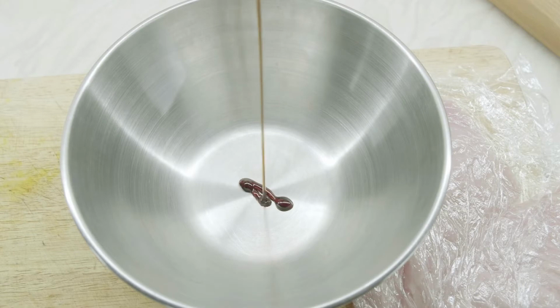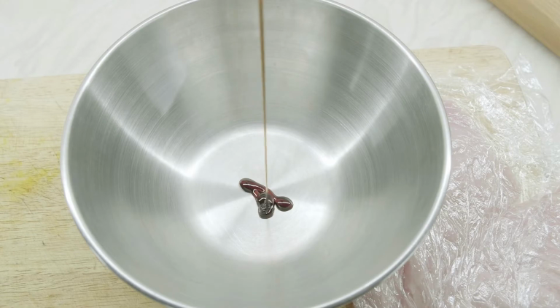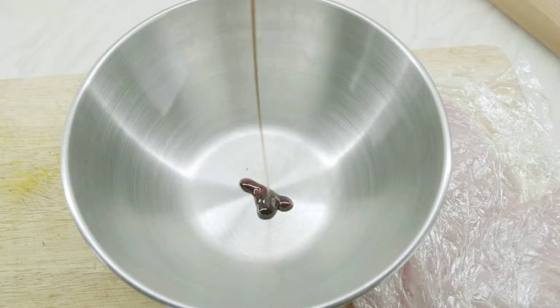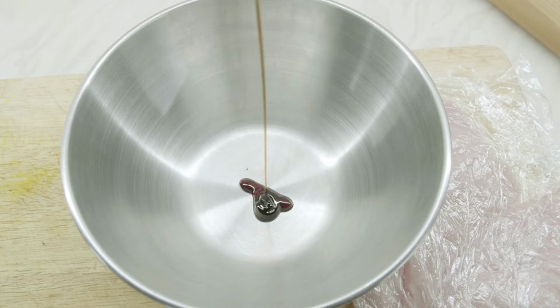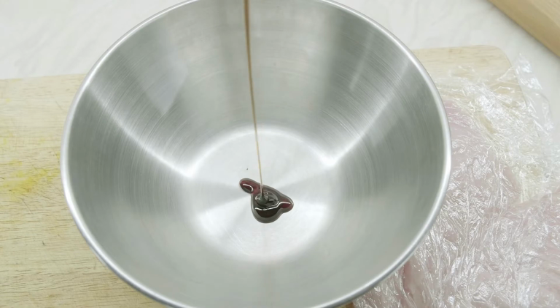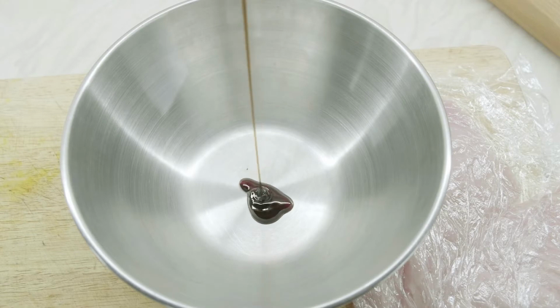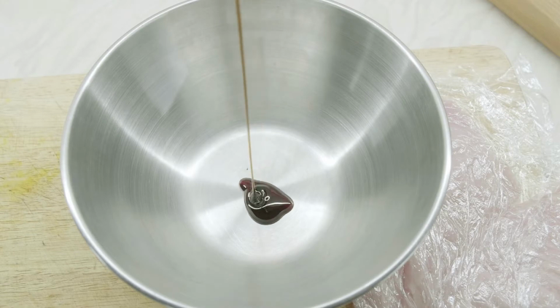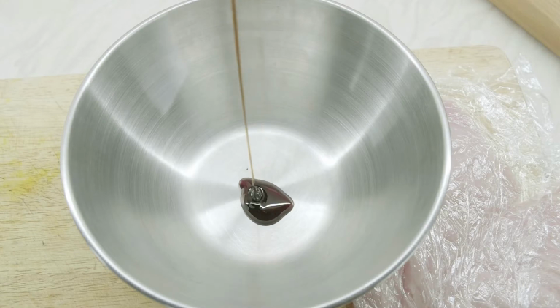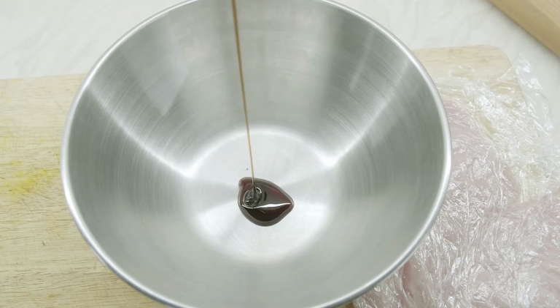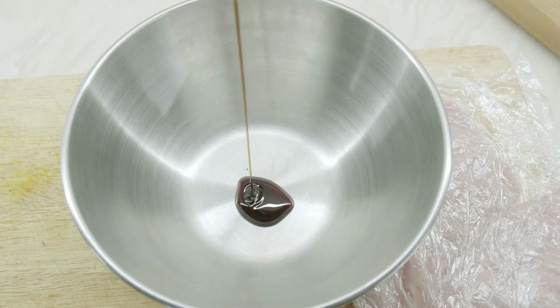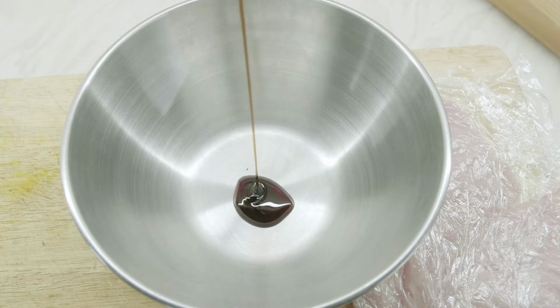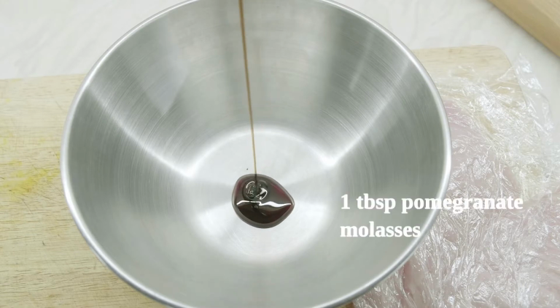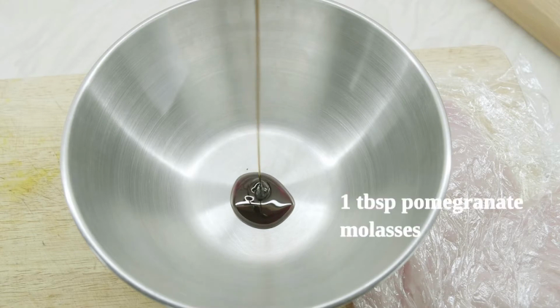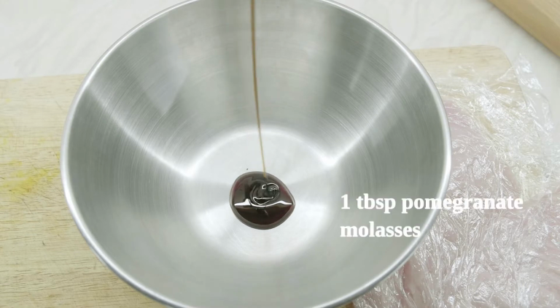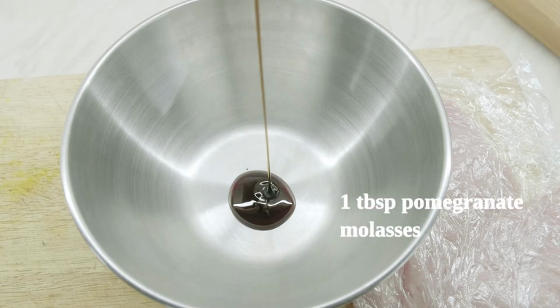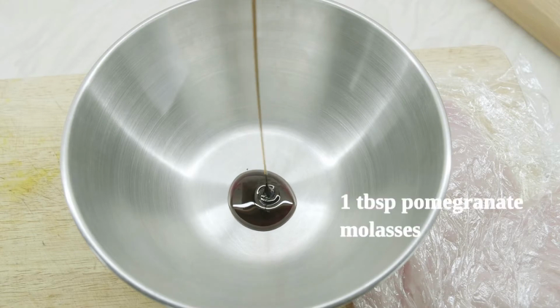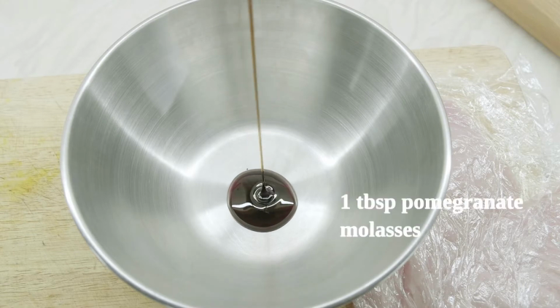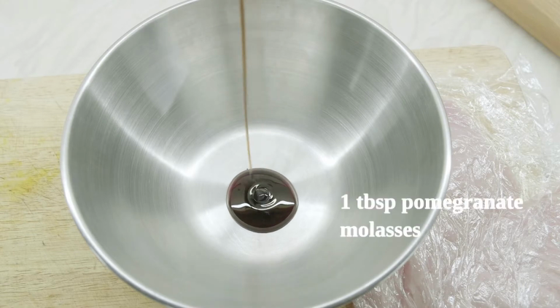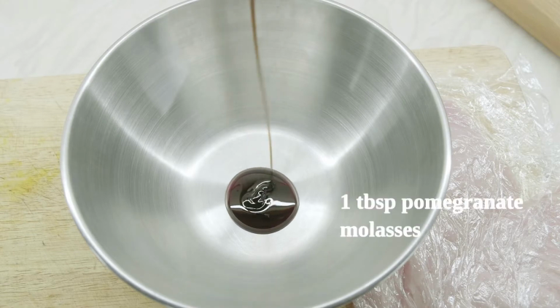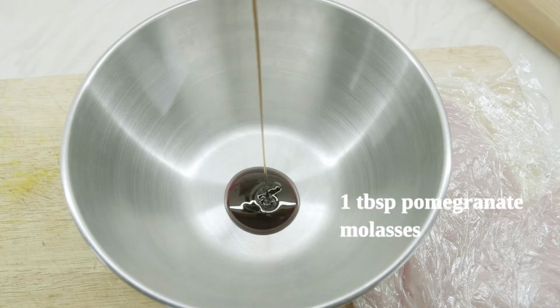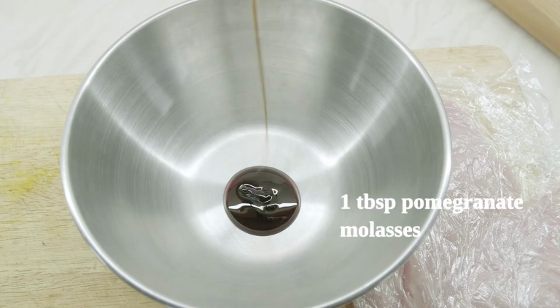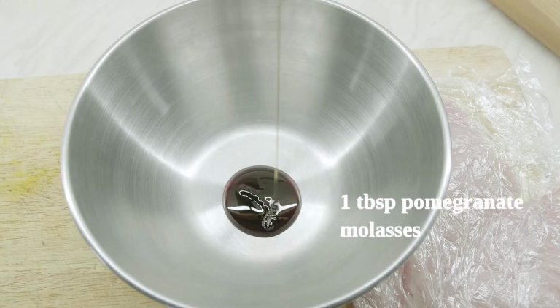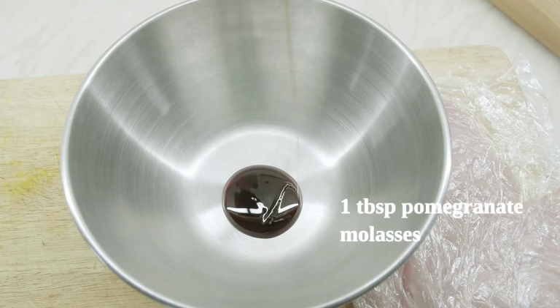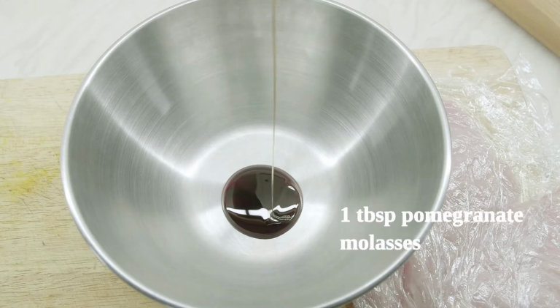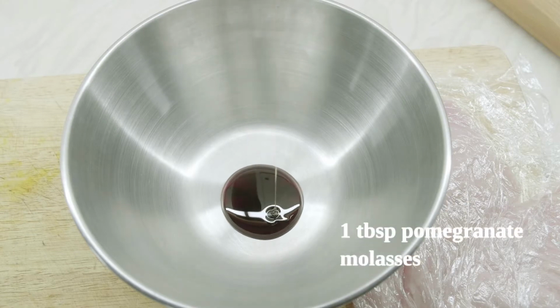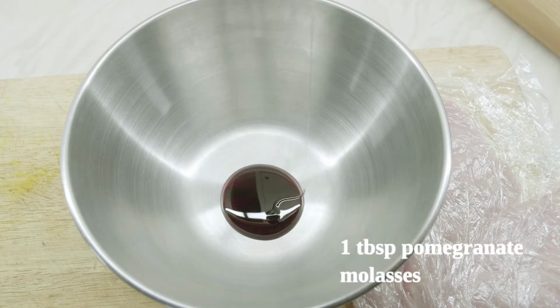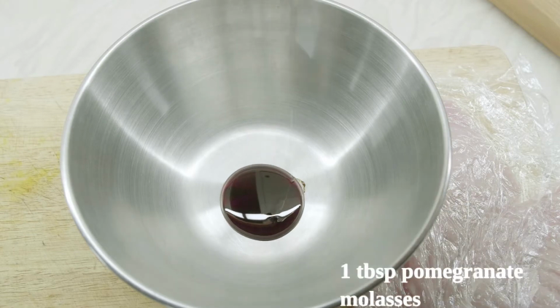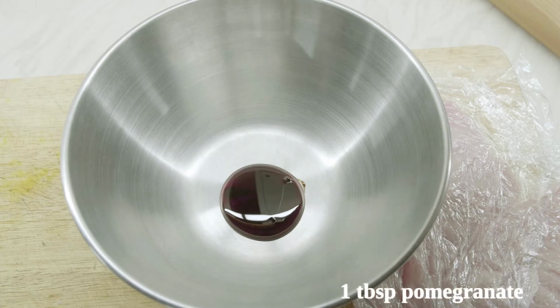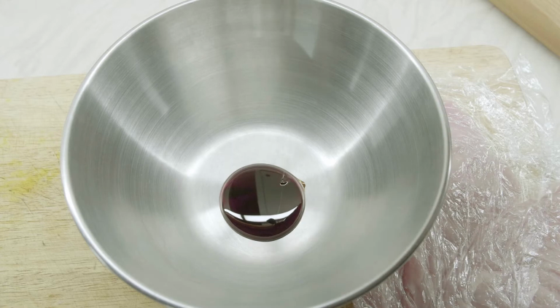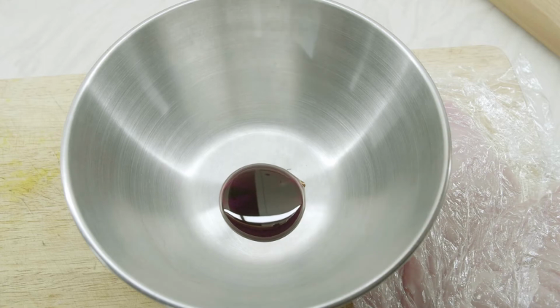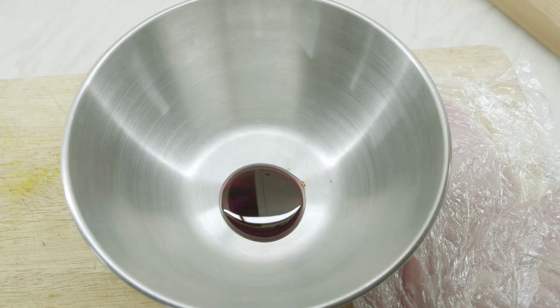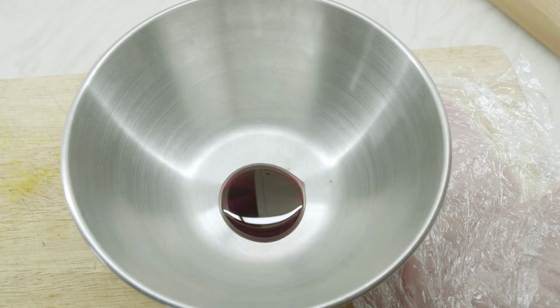It is also very easy then for the chicken to absorb all the marinade.